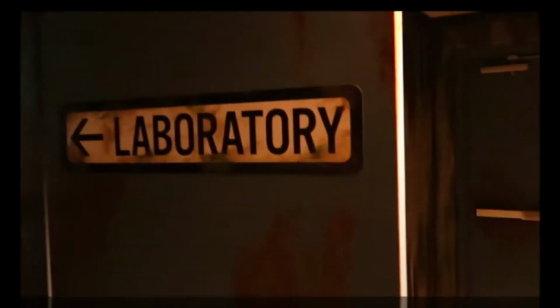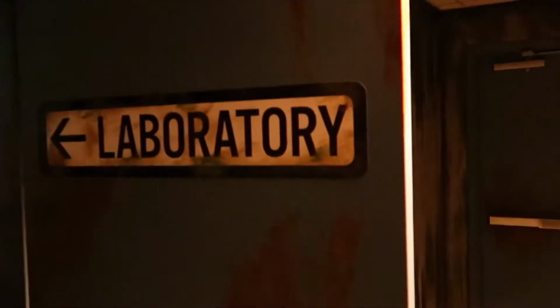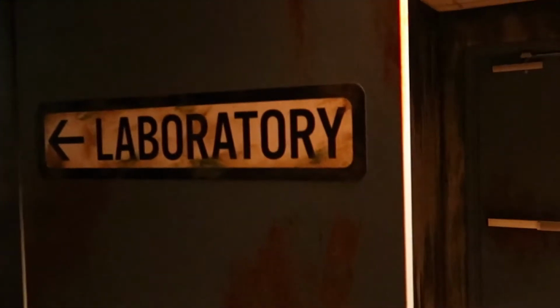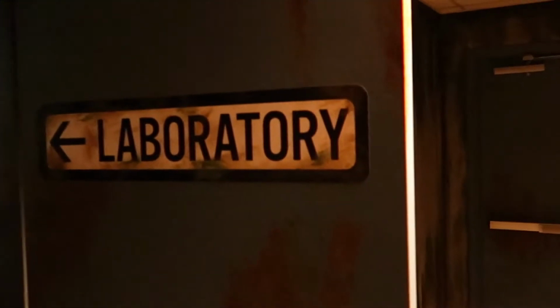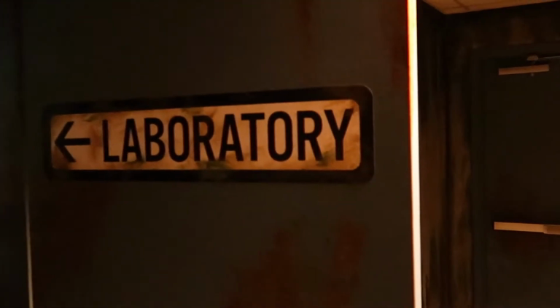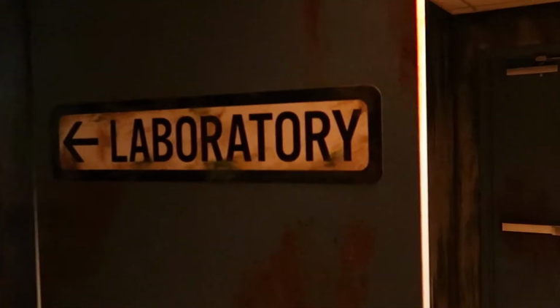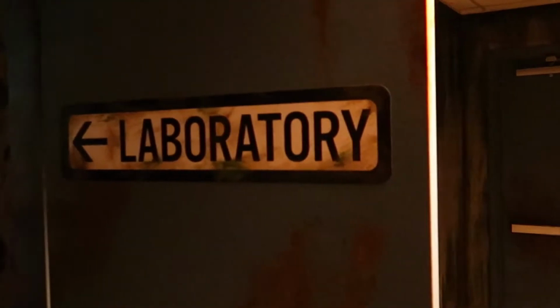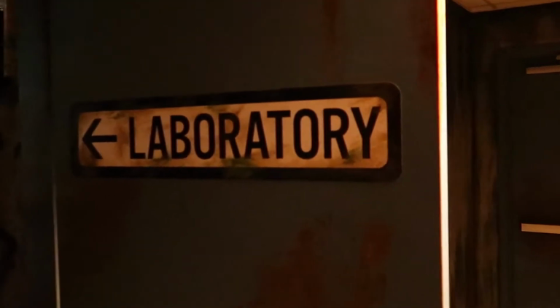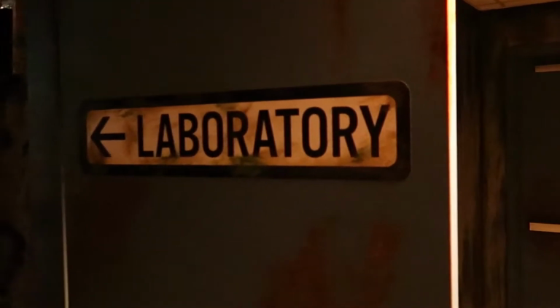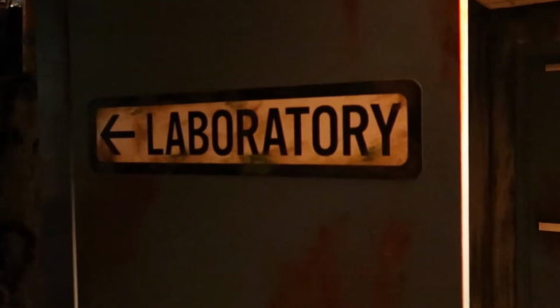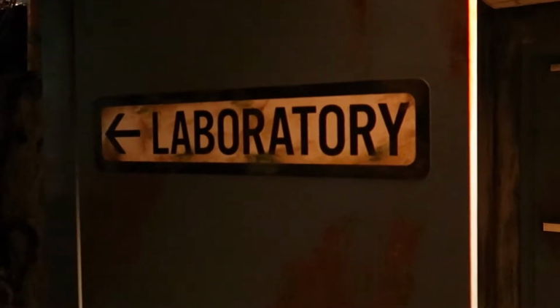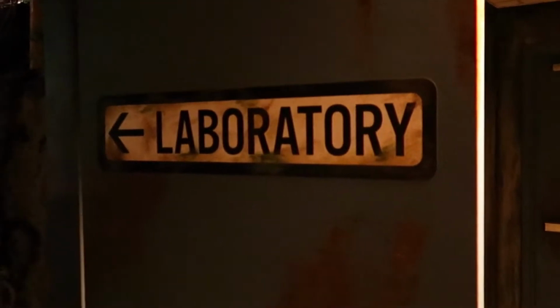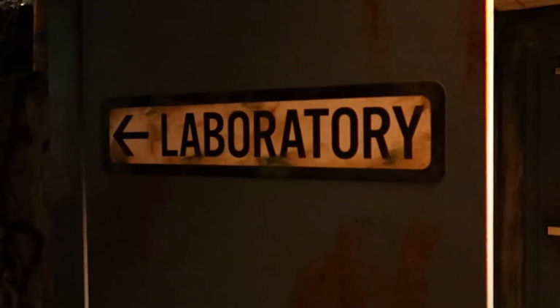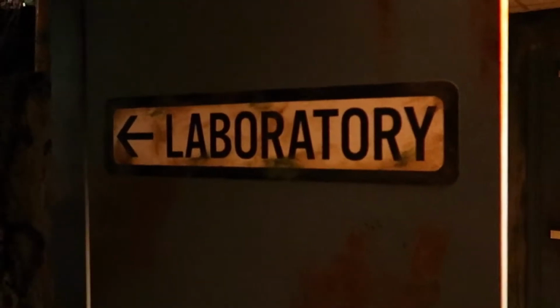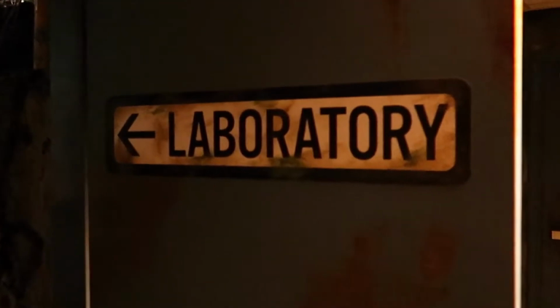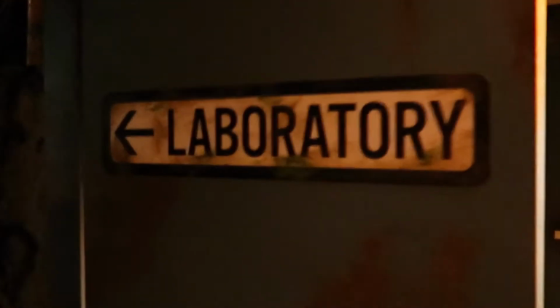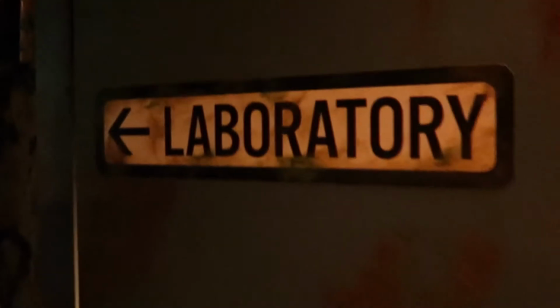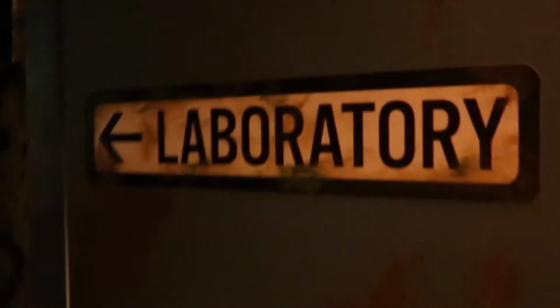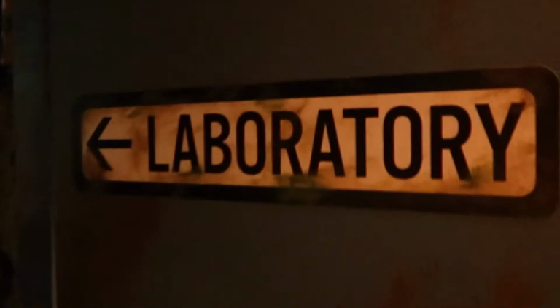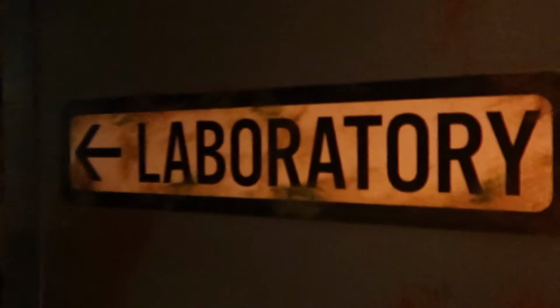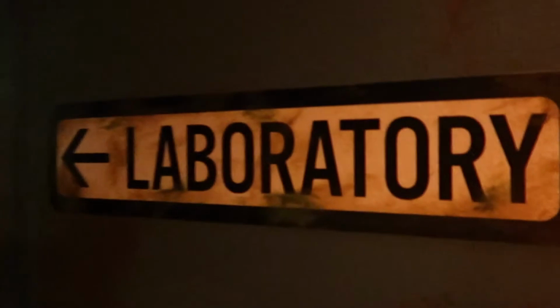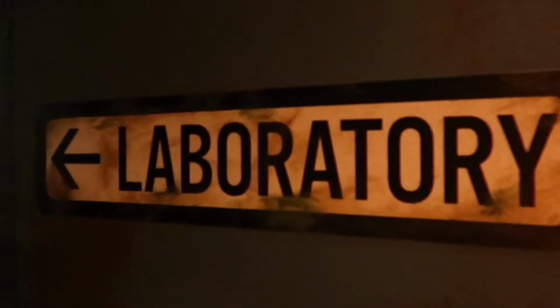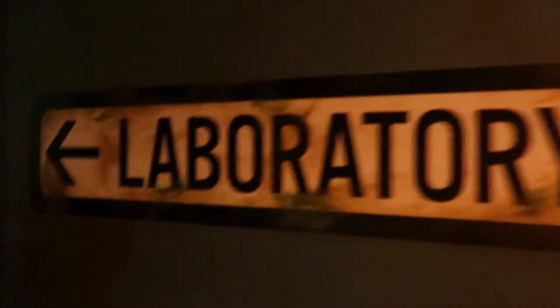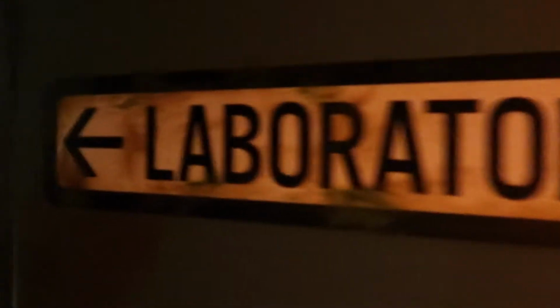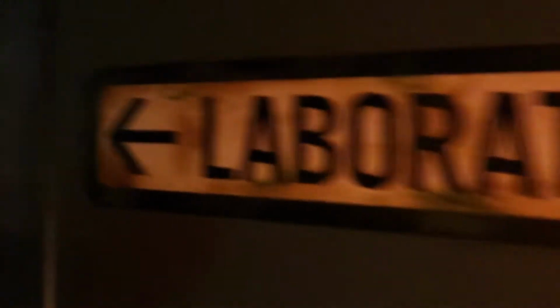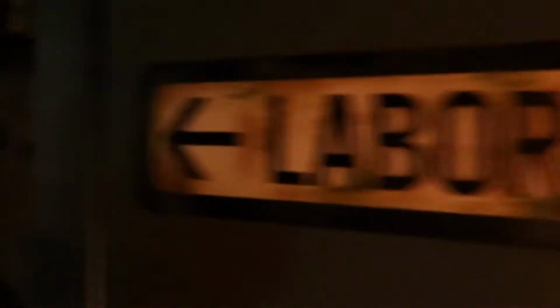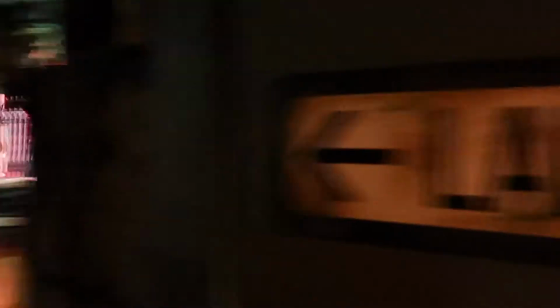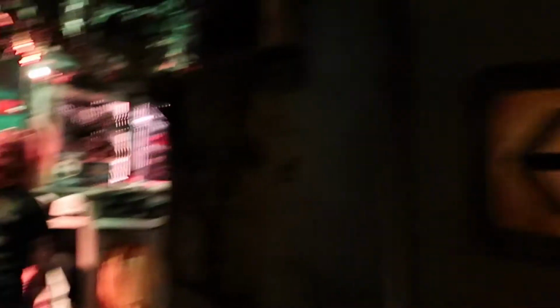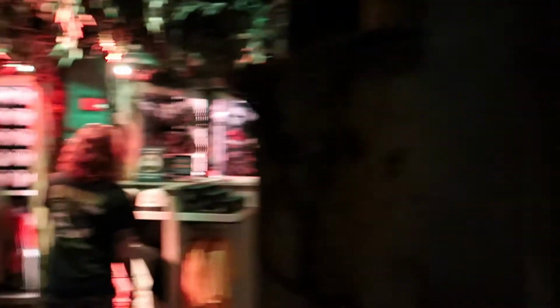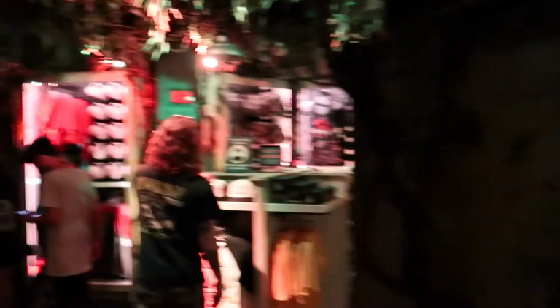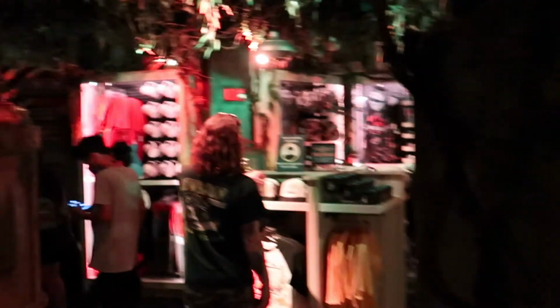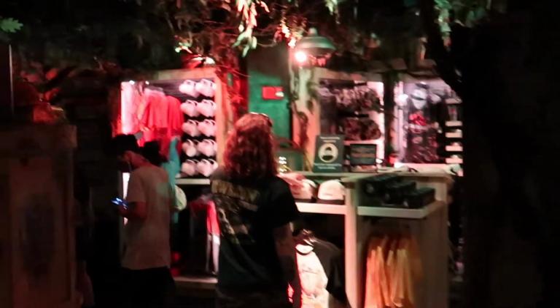Alright, time to head into the laboratory. Something in my throat — sorry.